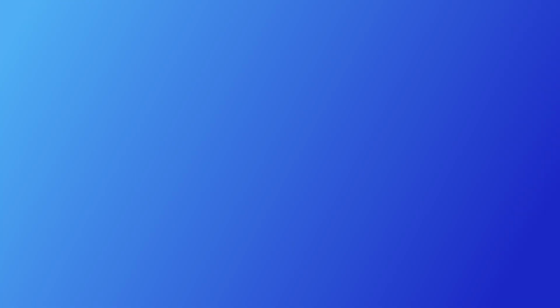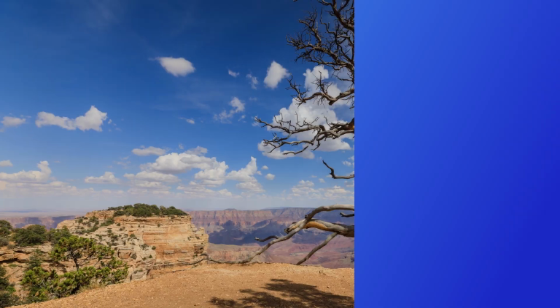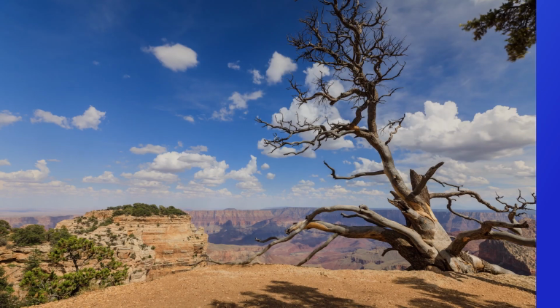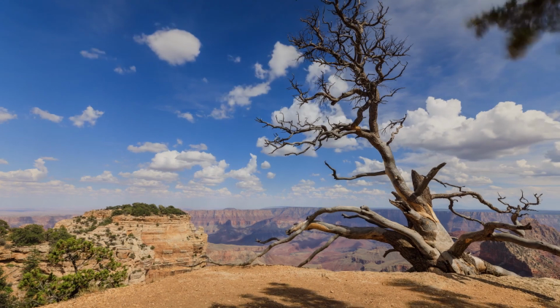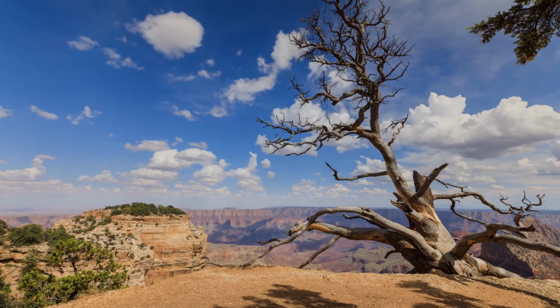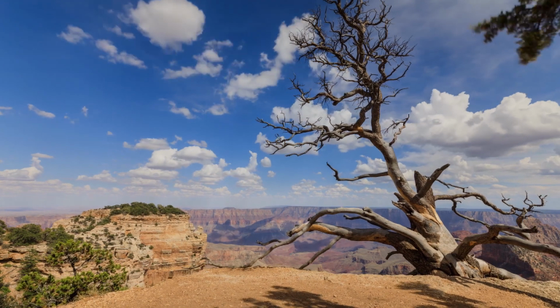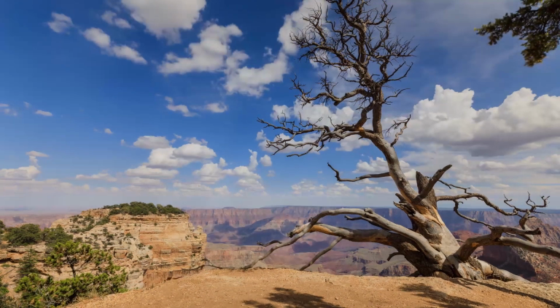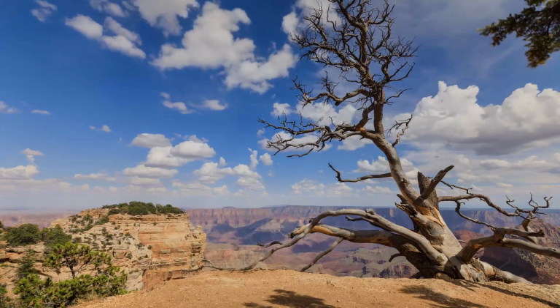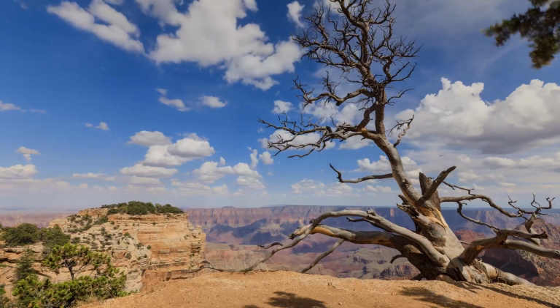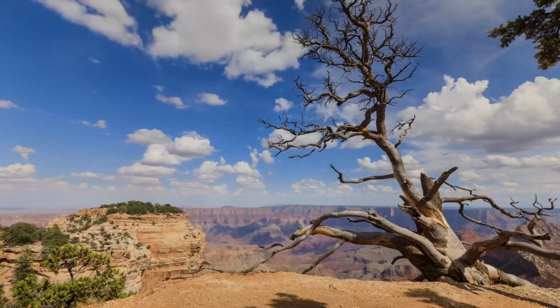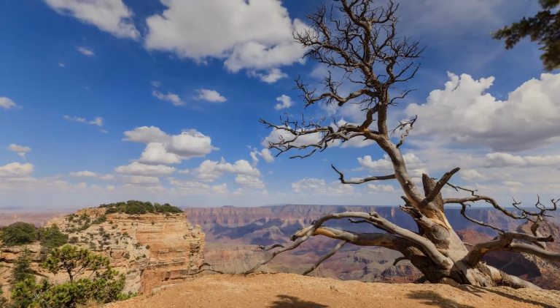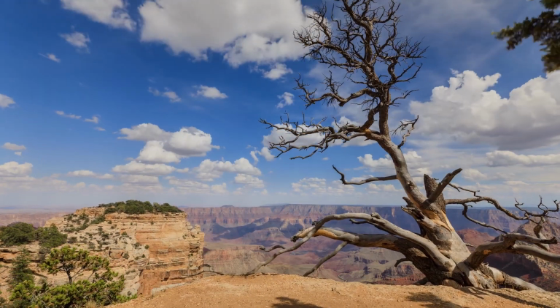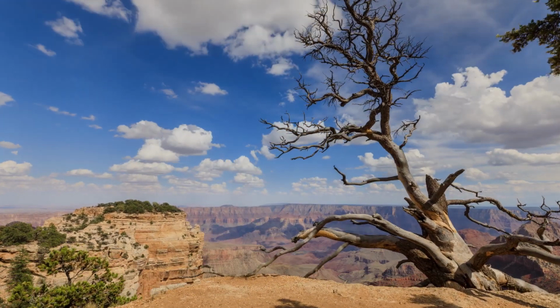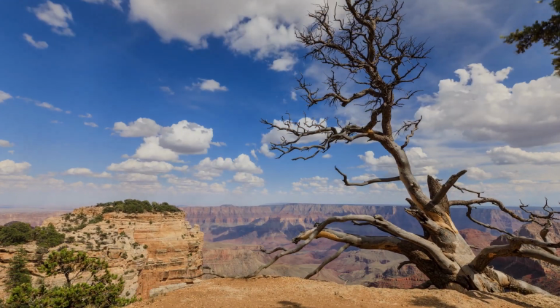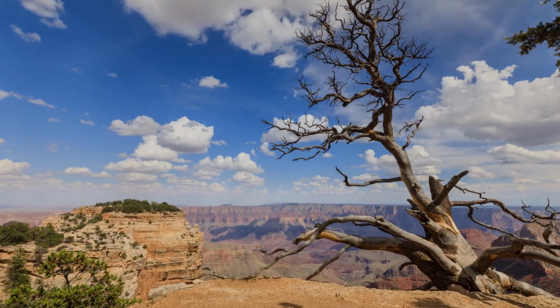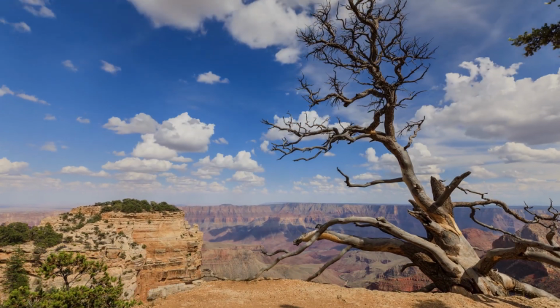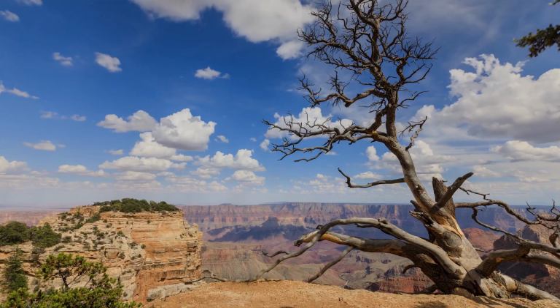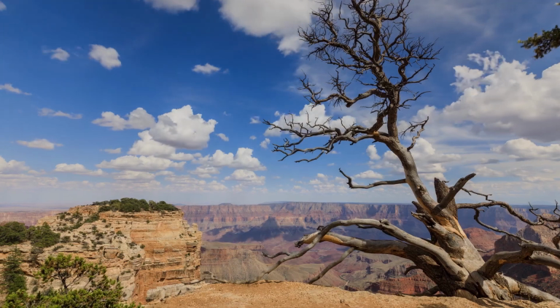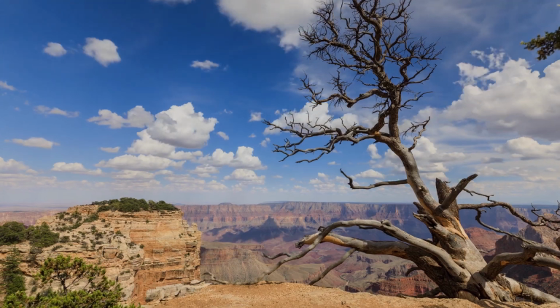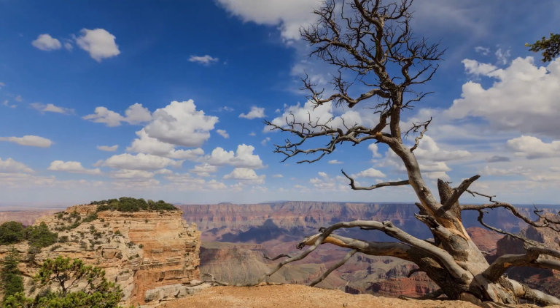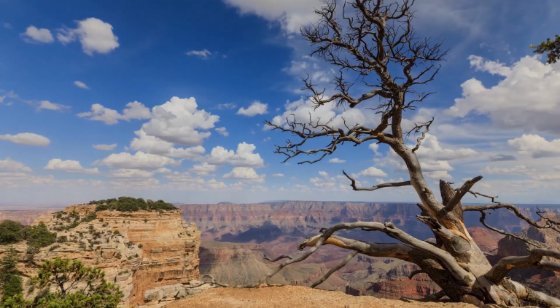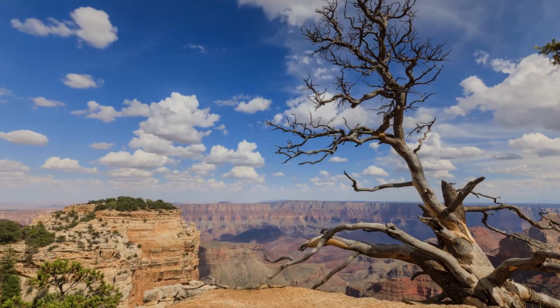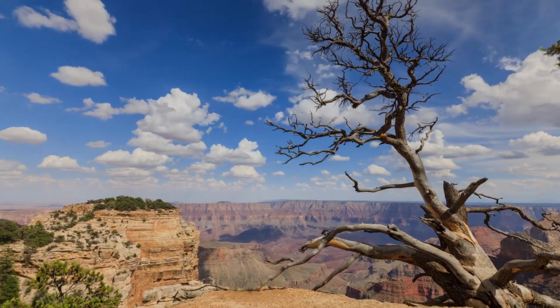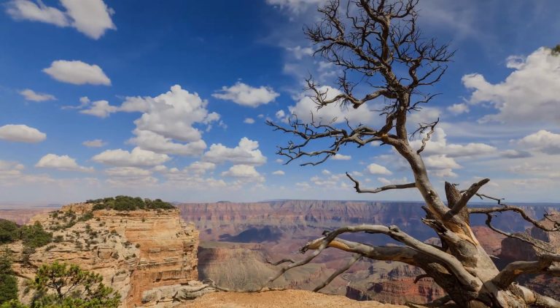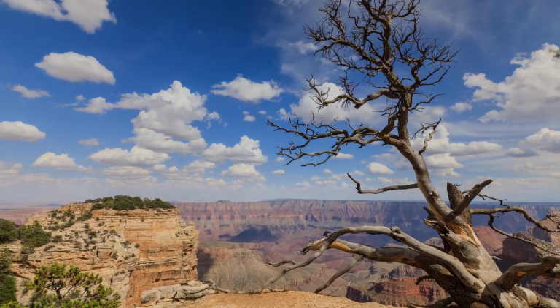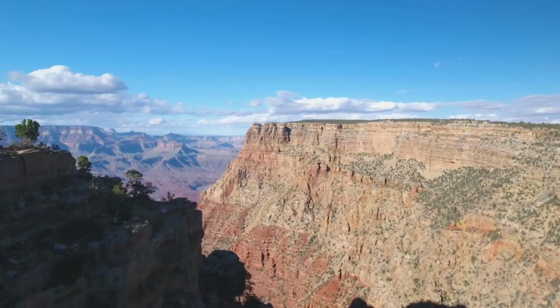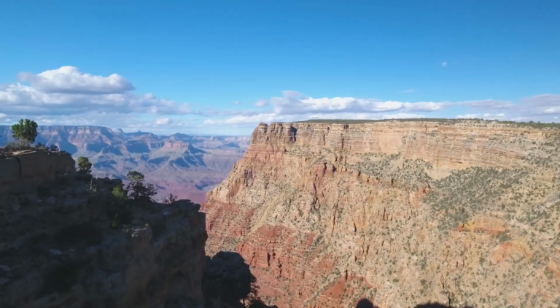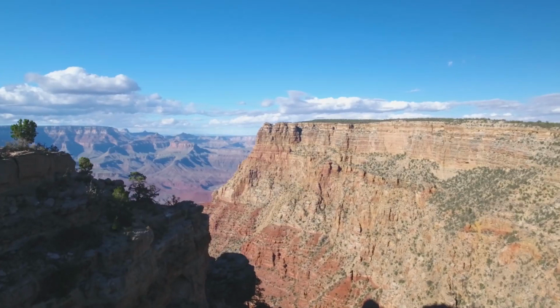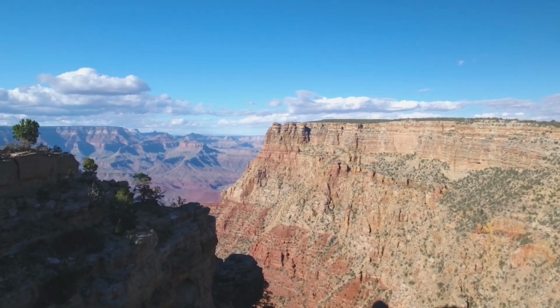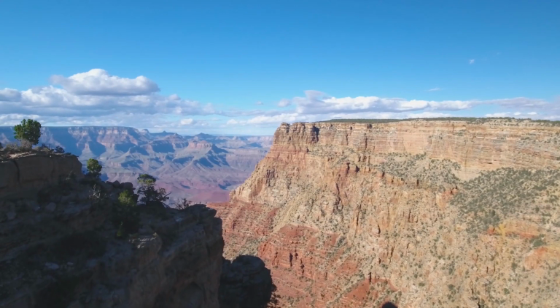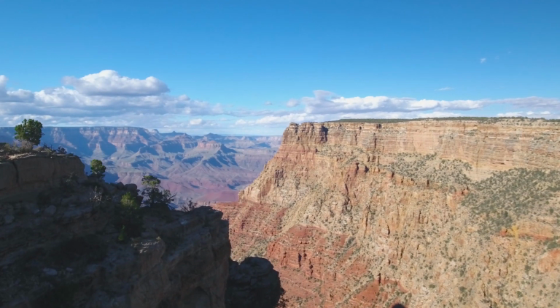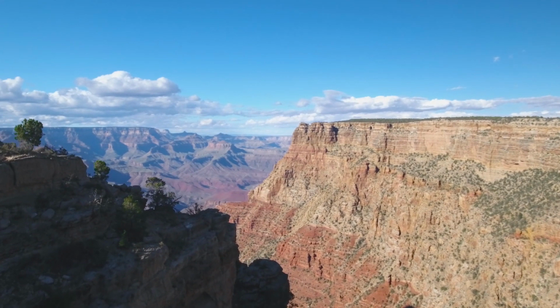Spring and fall are generally the best times to visit, with fewer visitors and cooler temperatures.